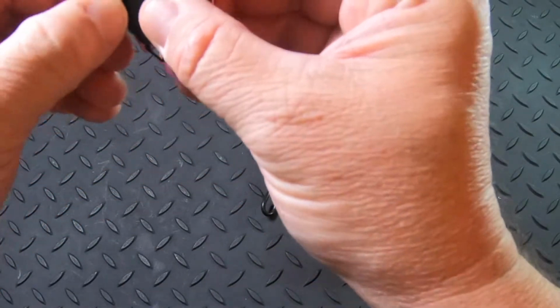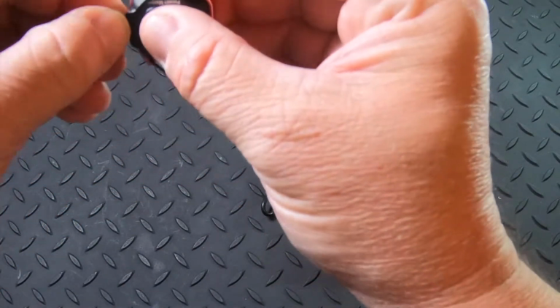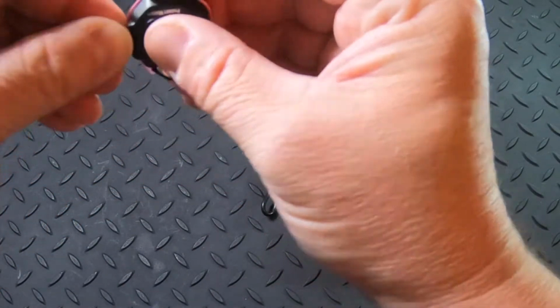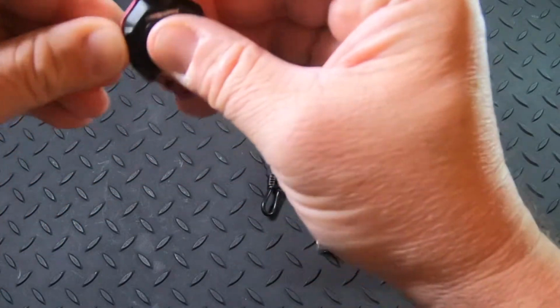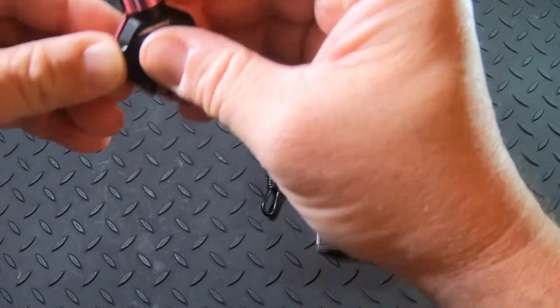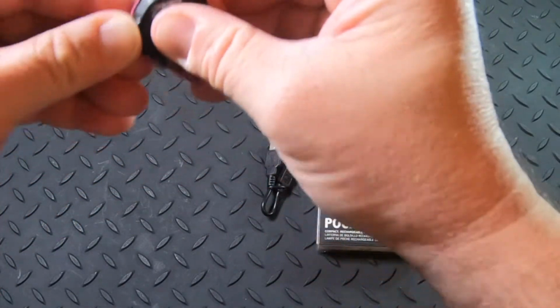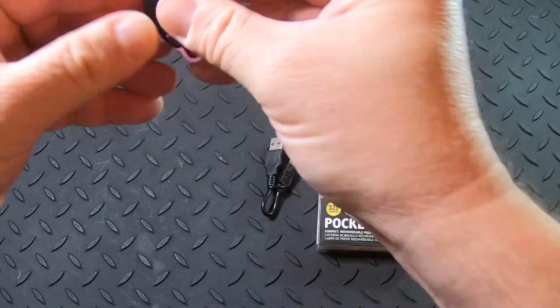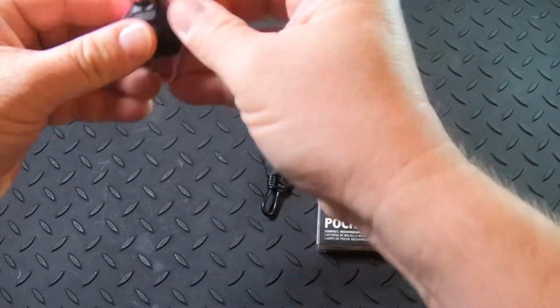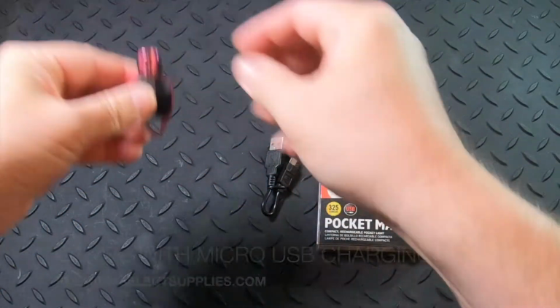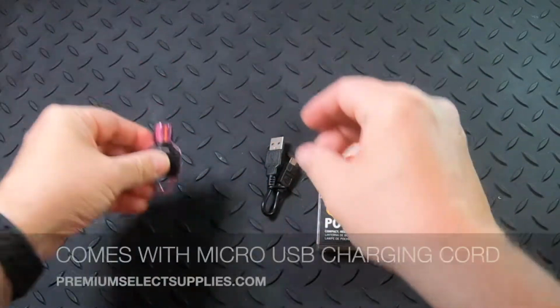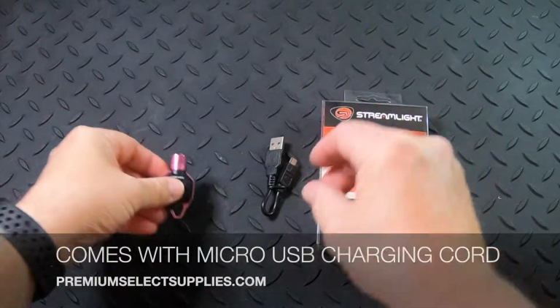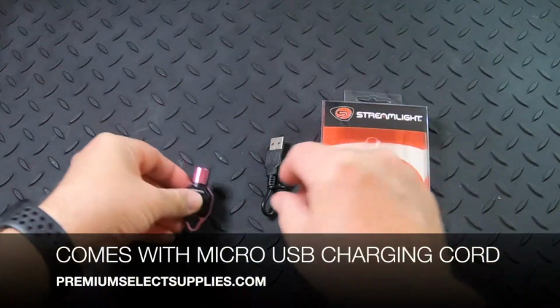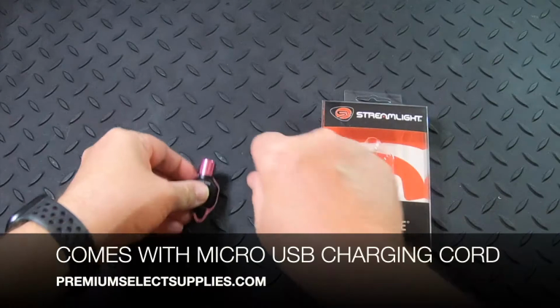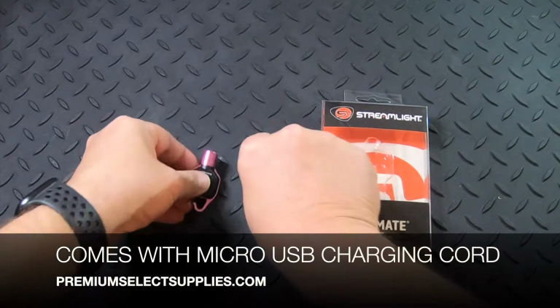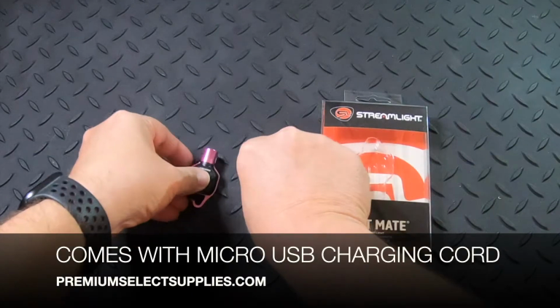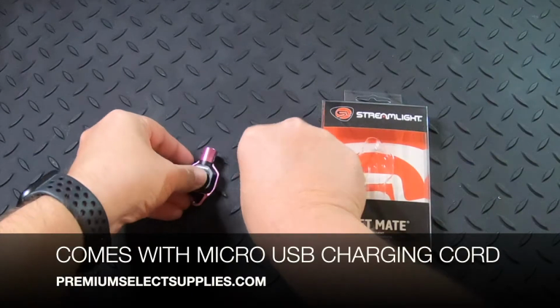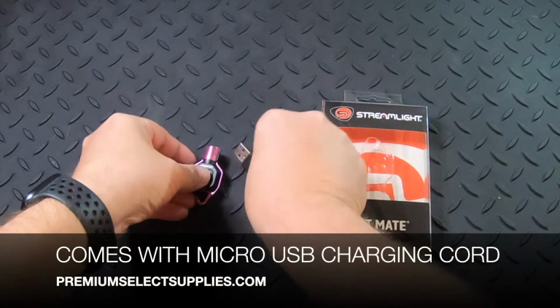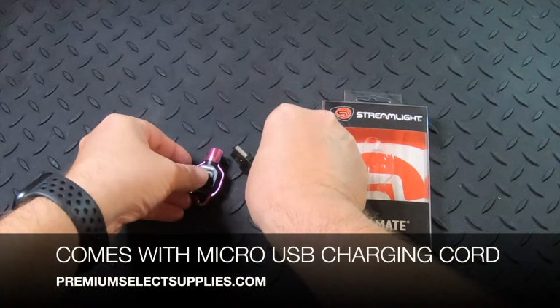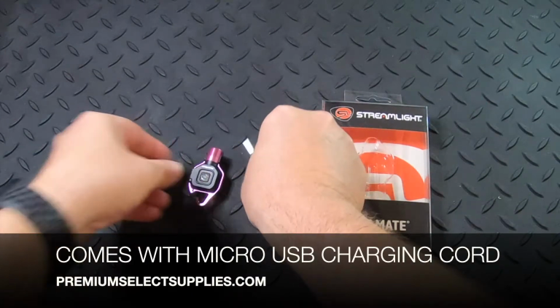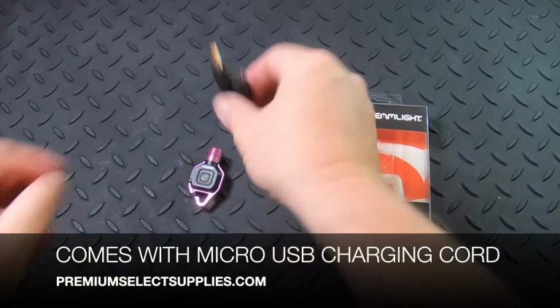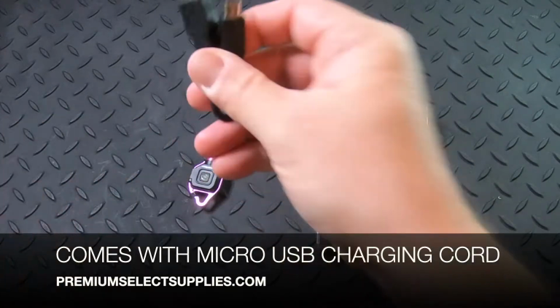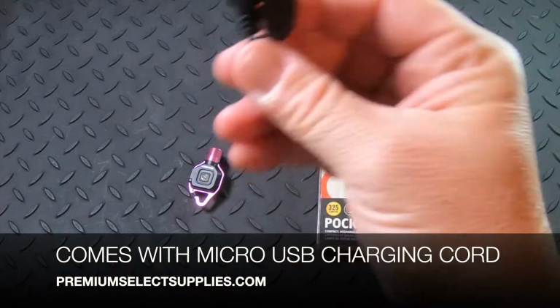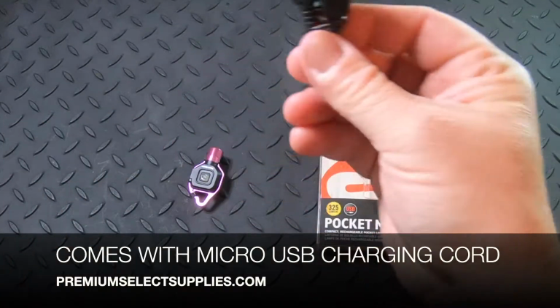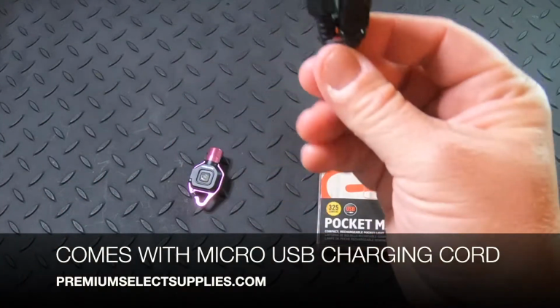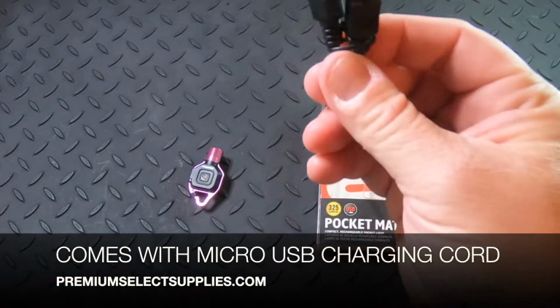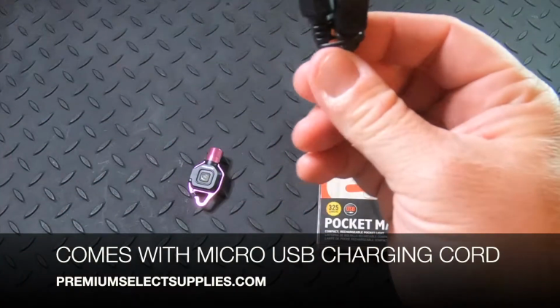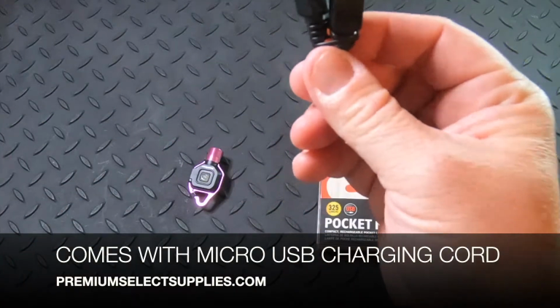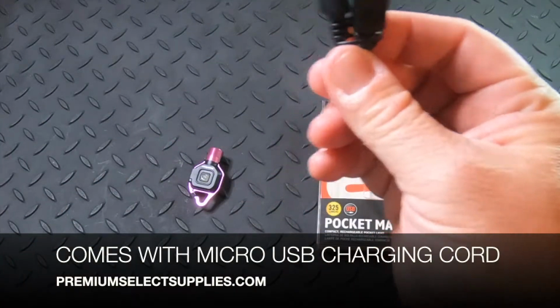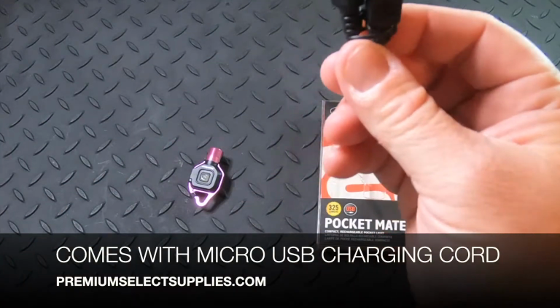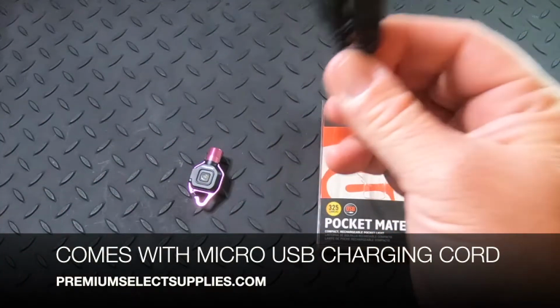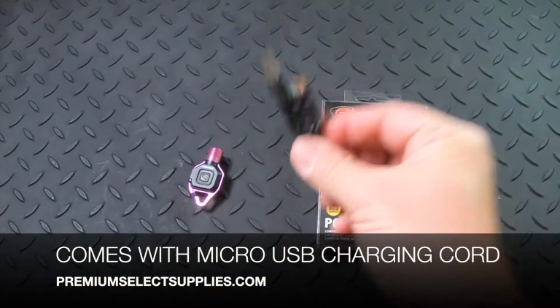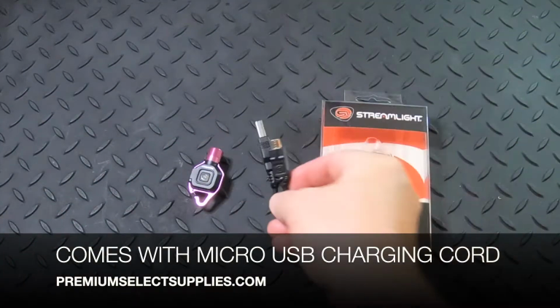It does come with the USB micro USB charging cable.